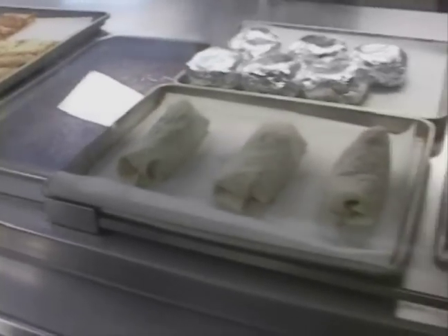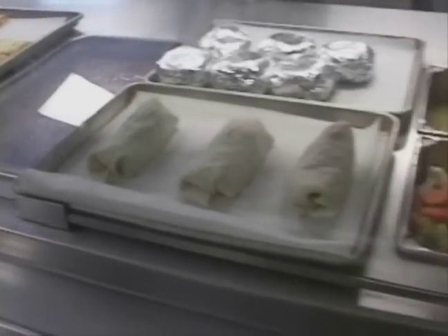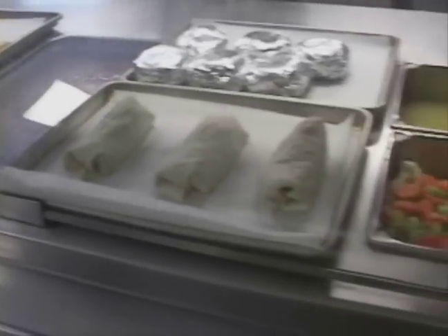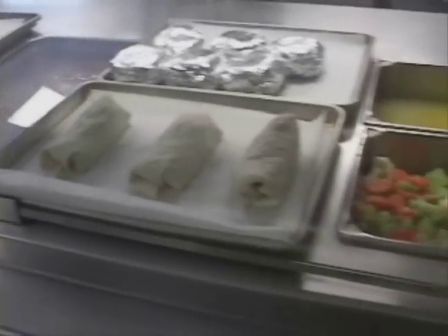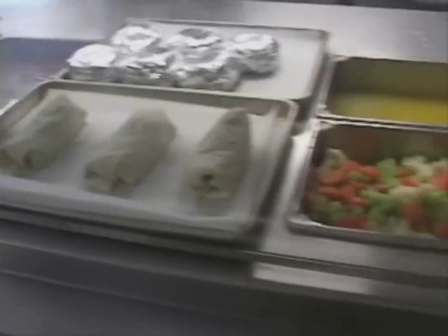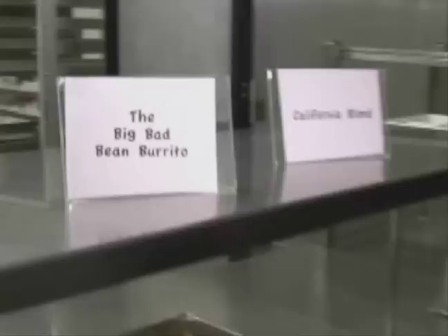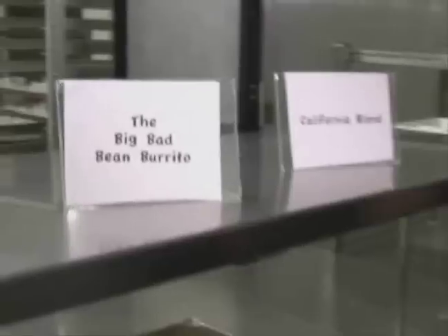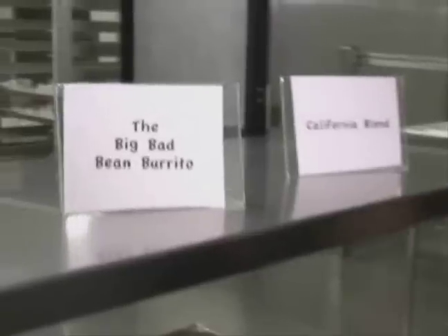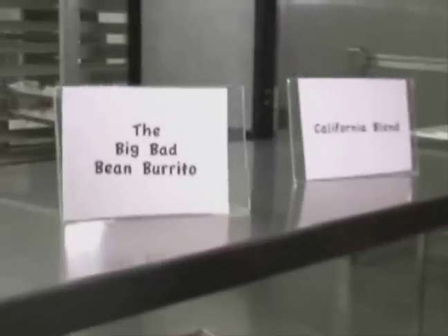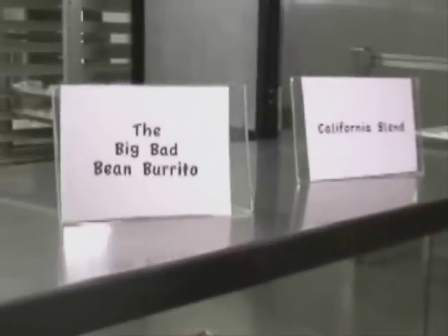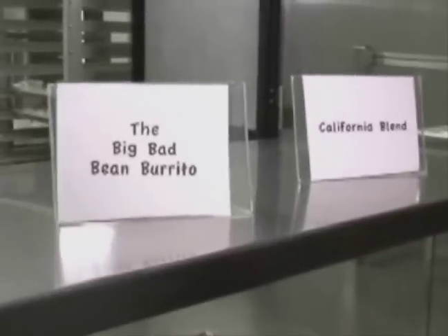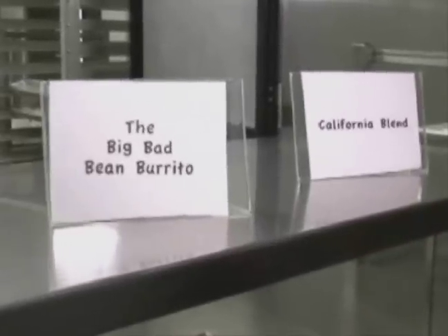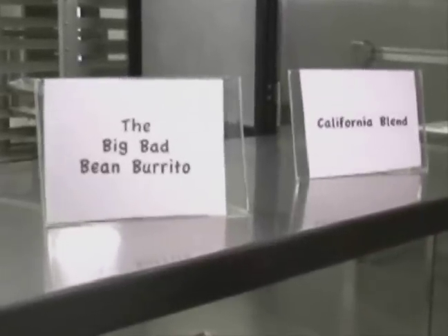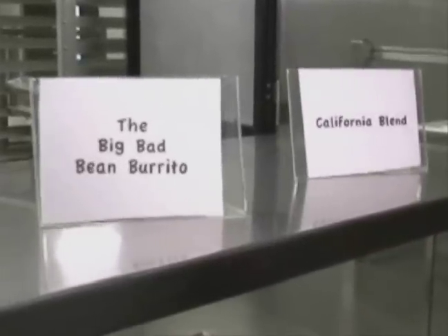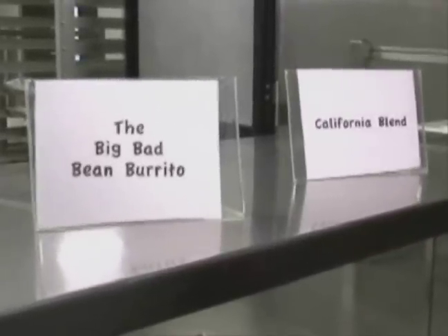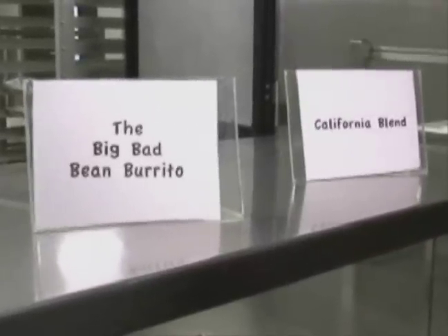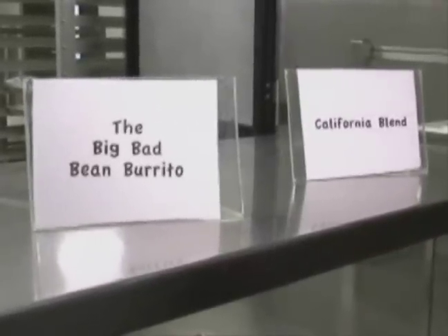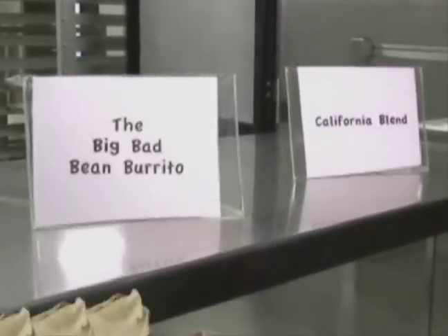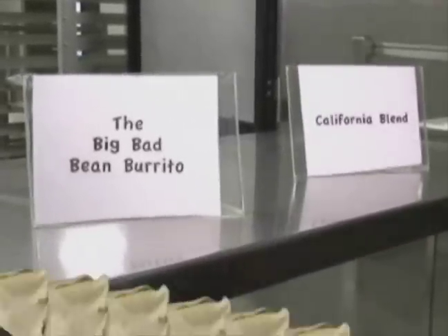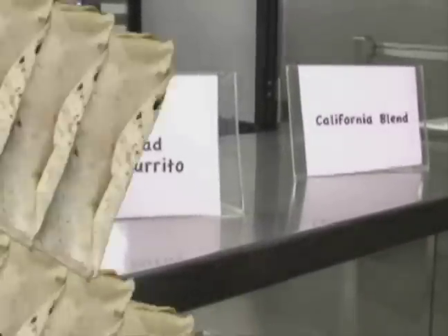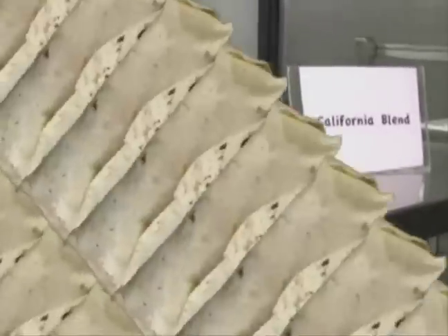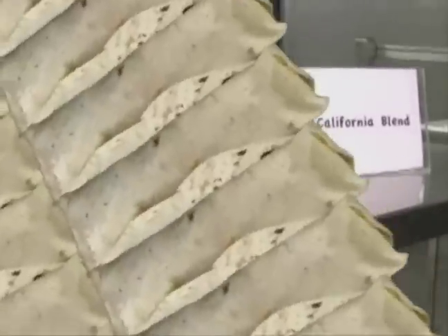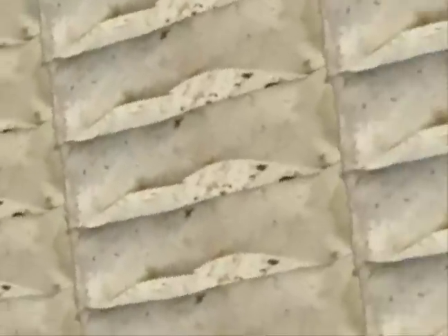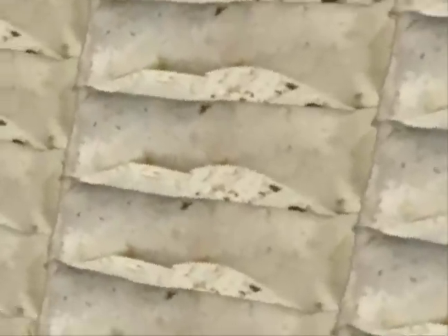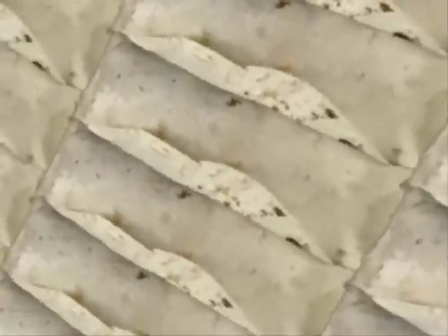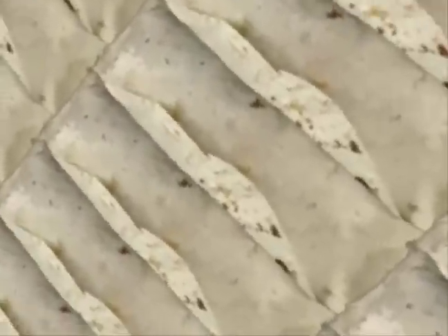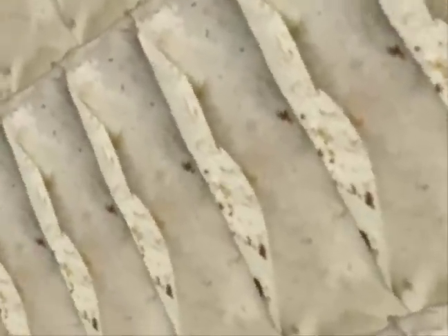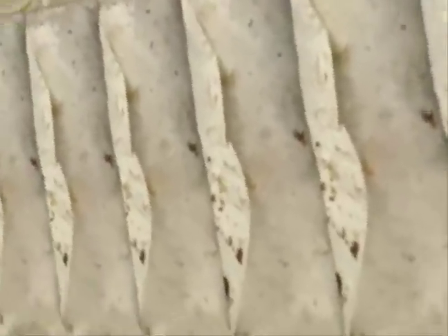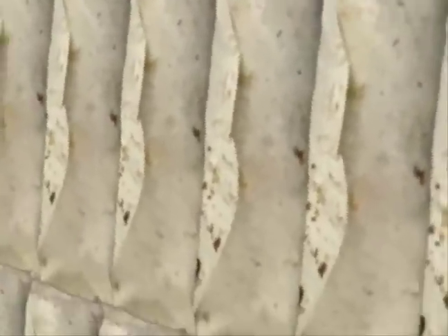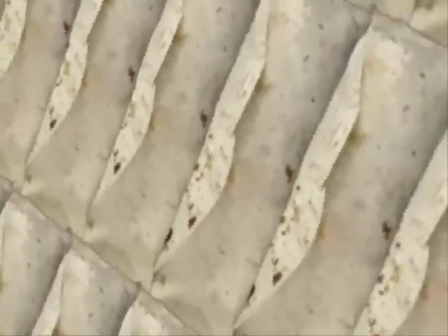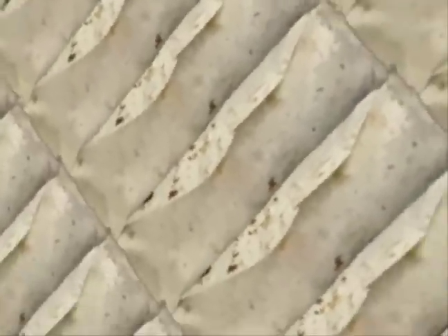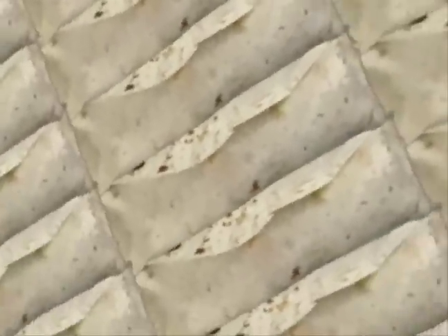Another hit: the Big Bad Bean Burrito sold out for the first time ever.